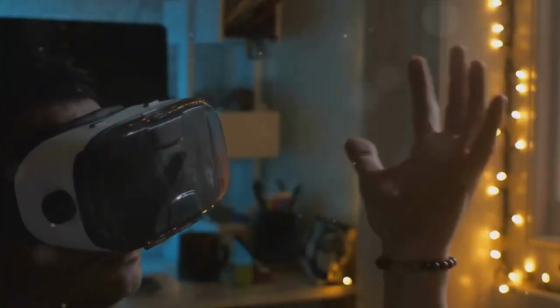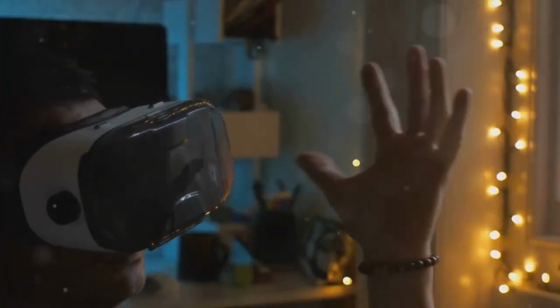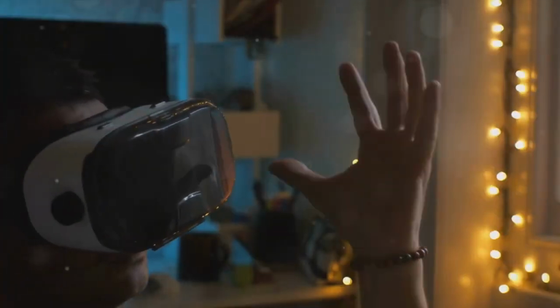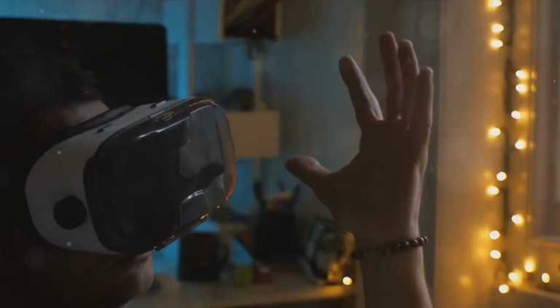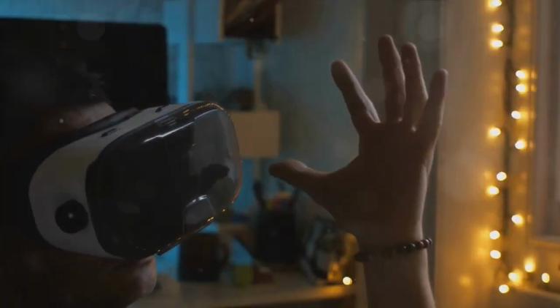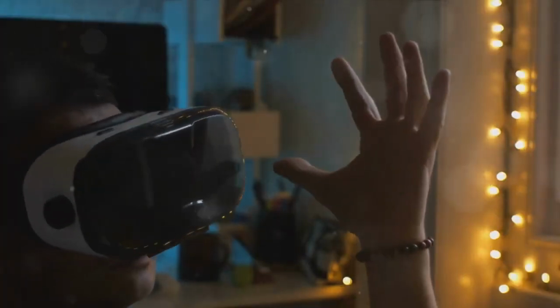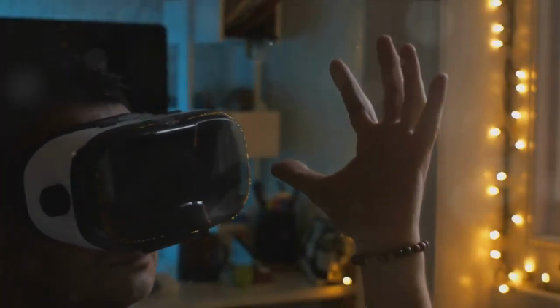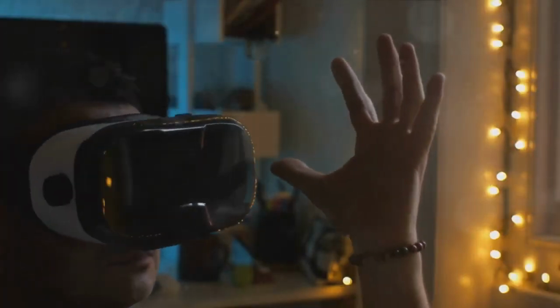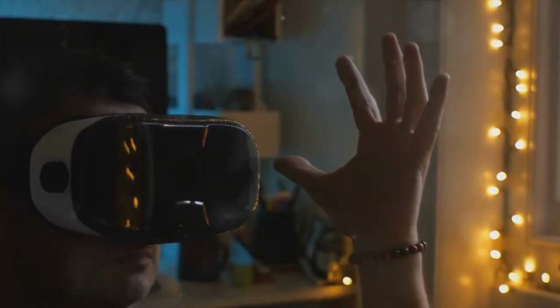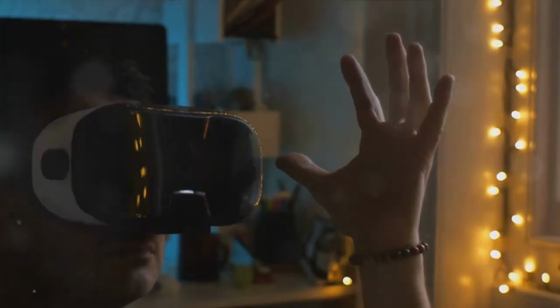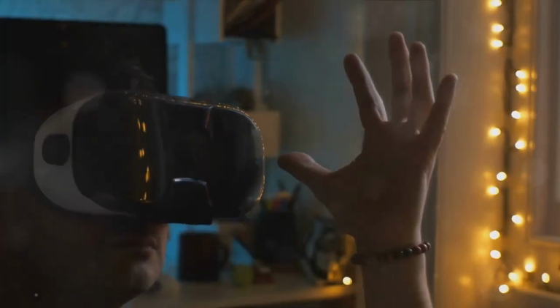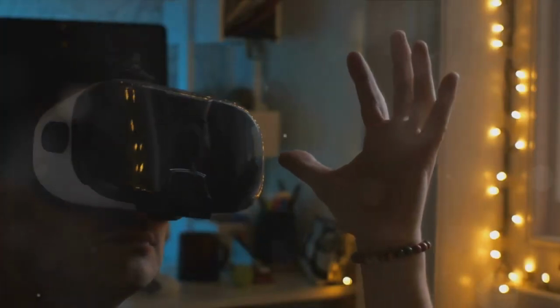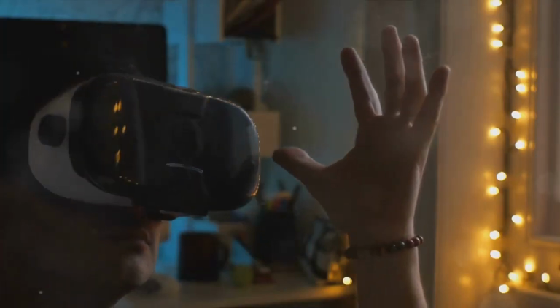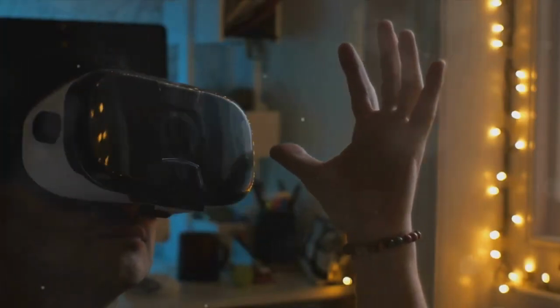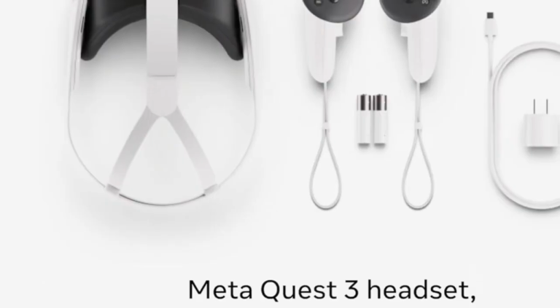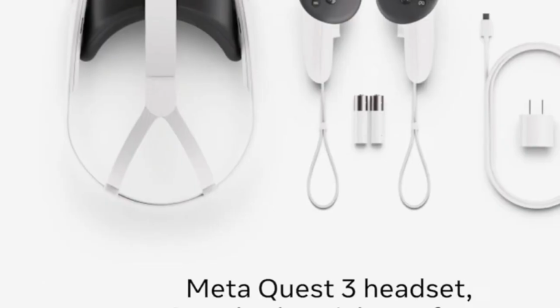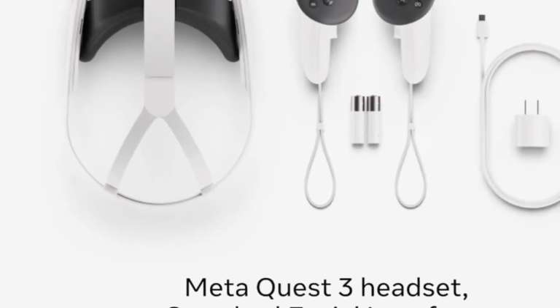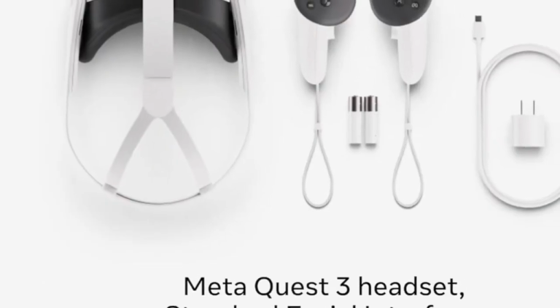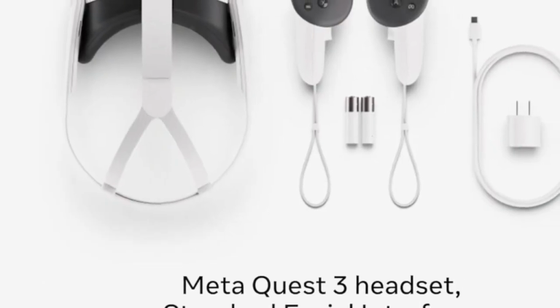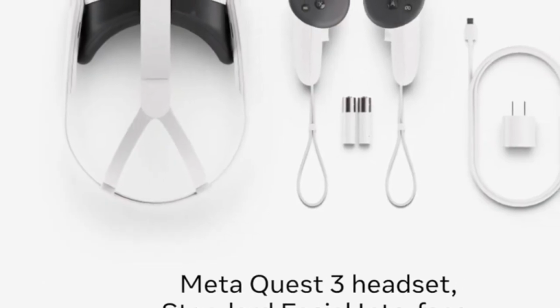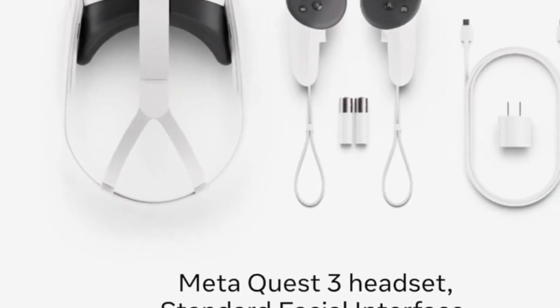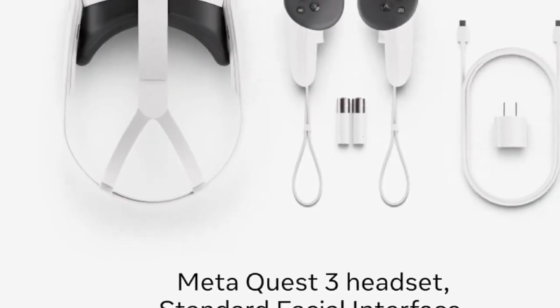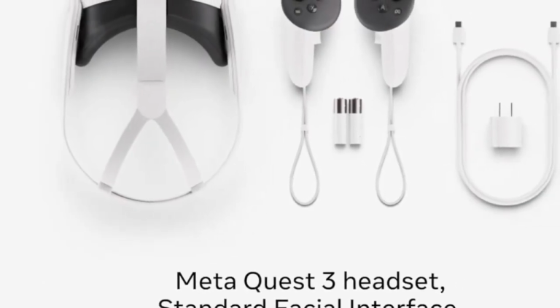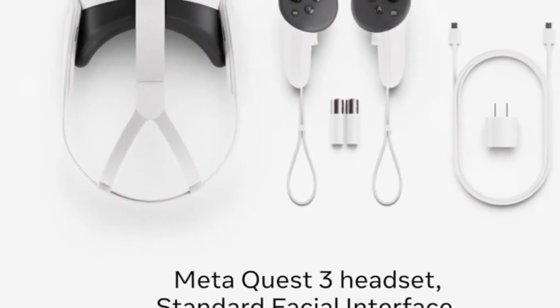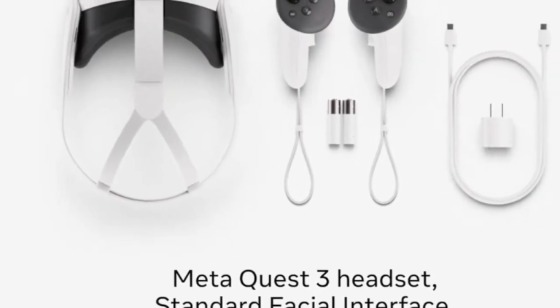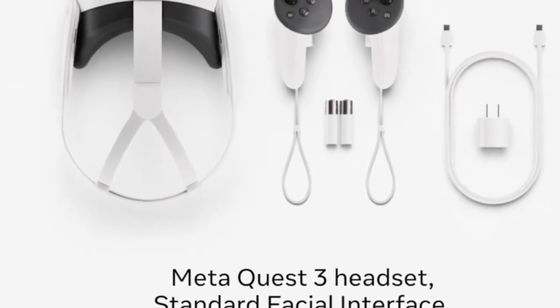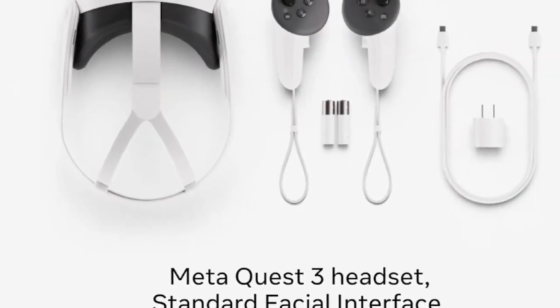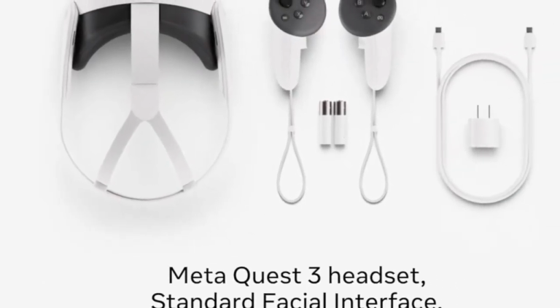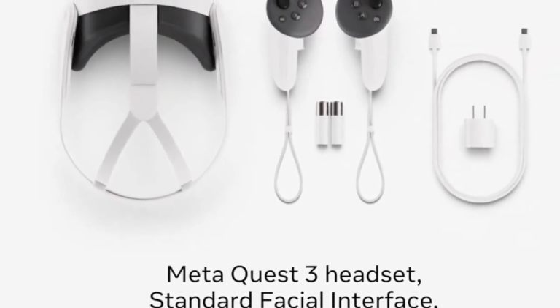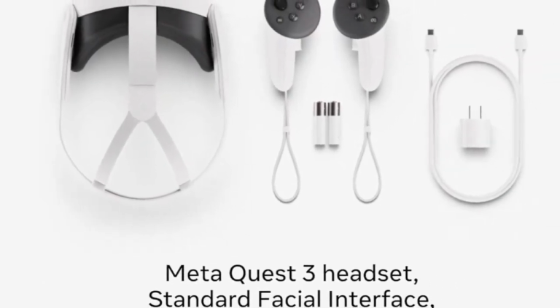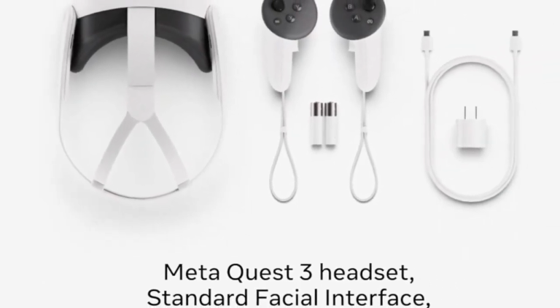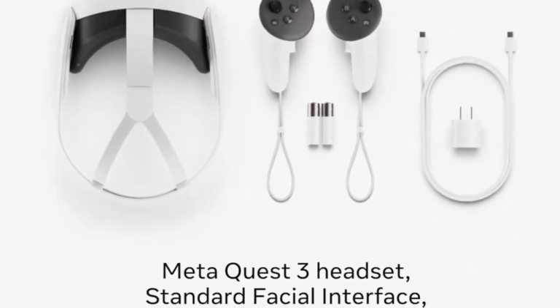Transform your reality with the MetaQuest 3 512GB. MetaQuest, where real meets virtual.